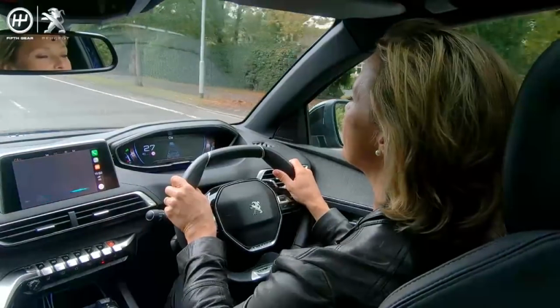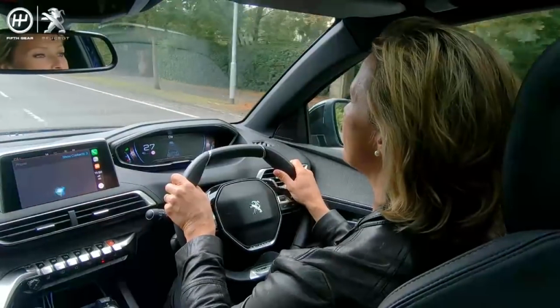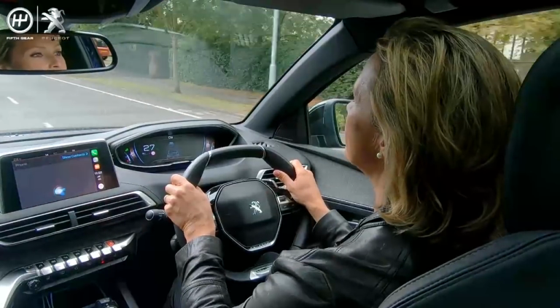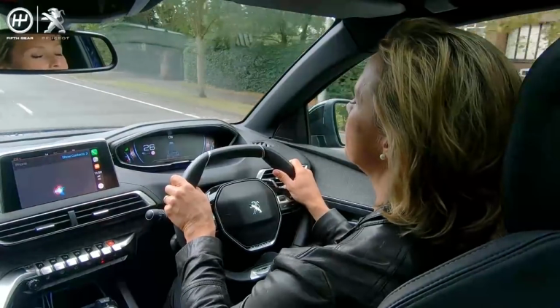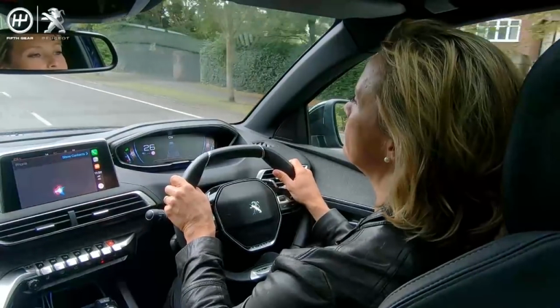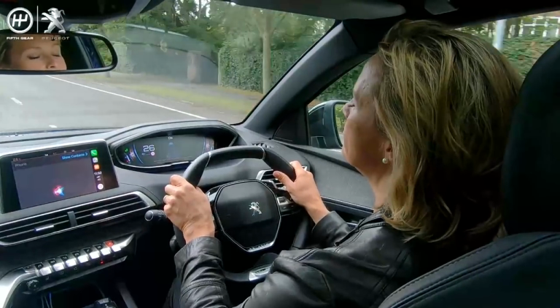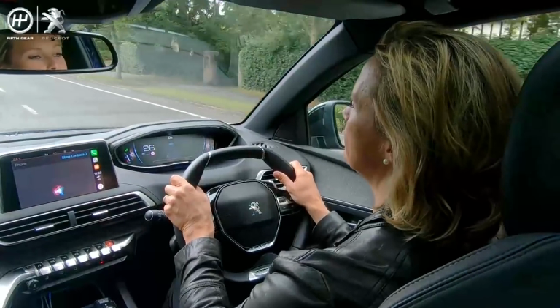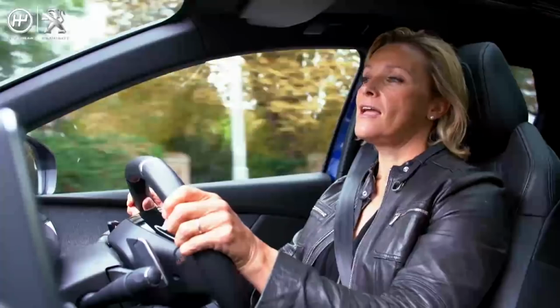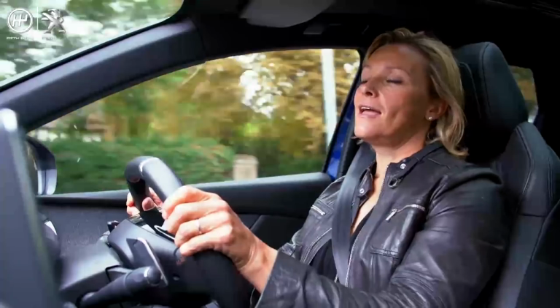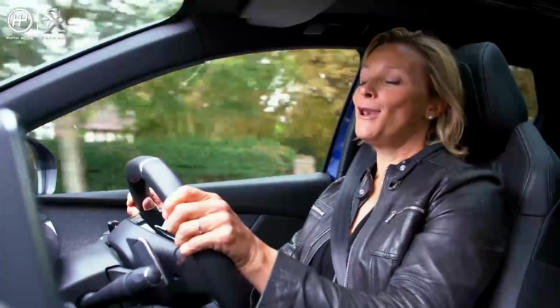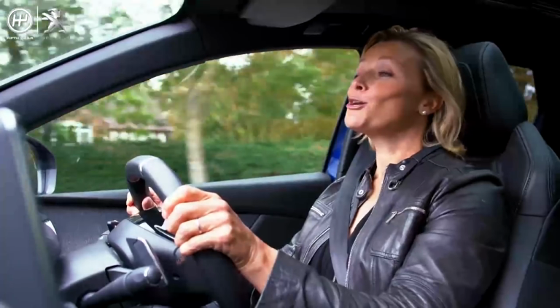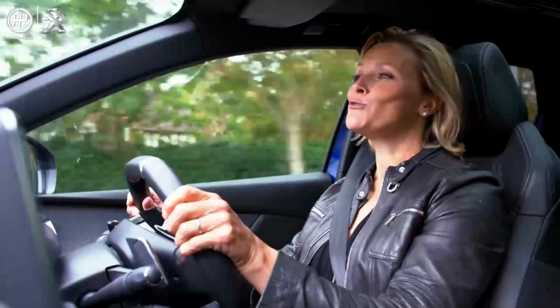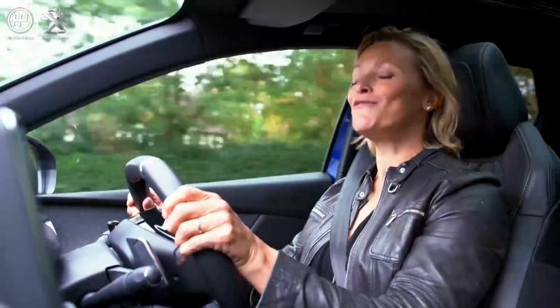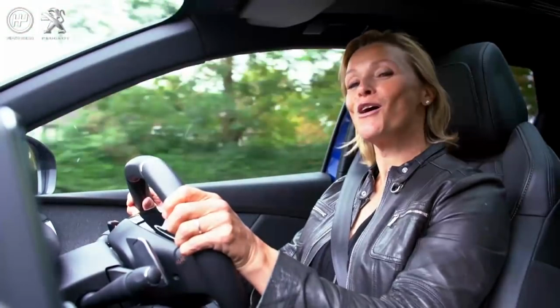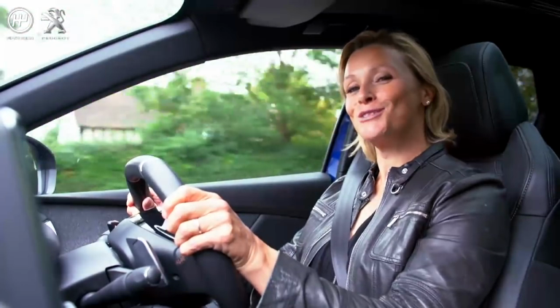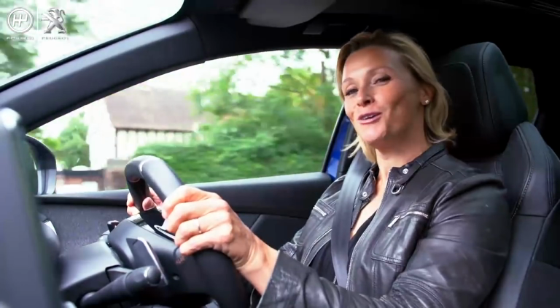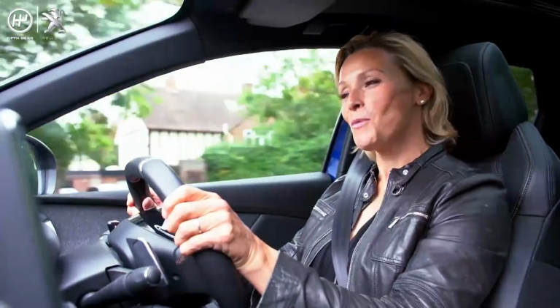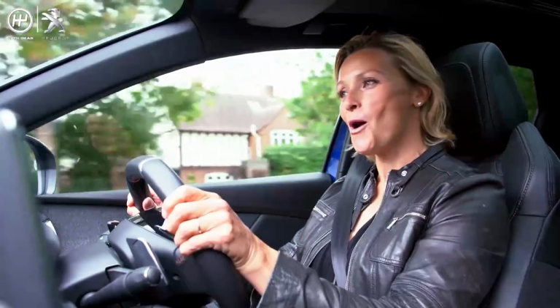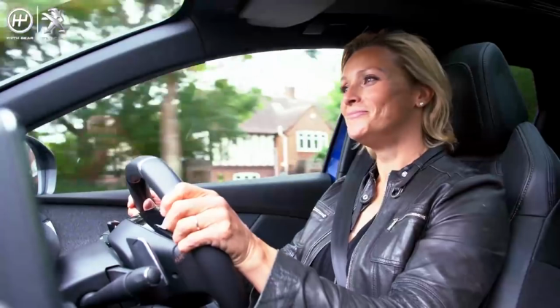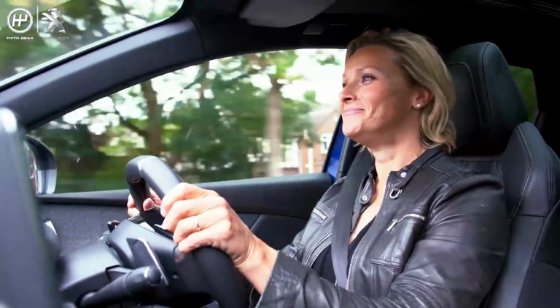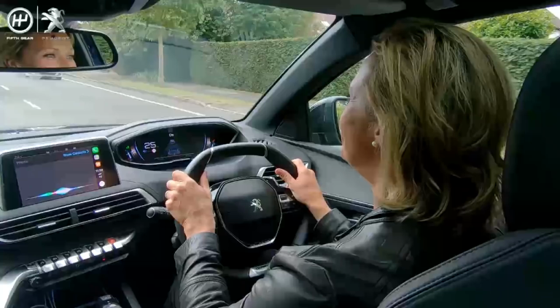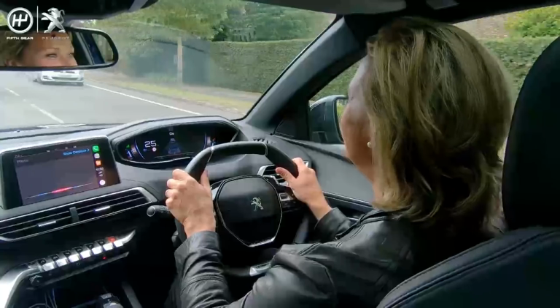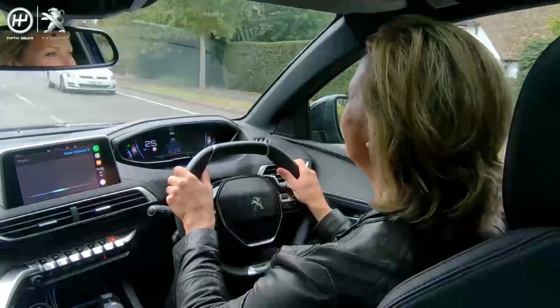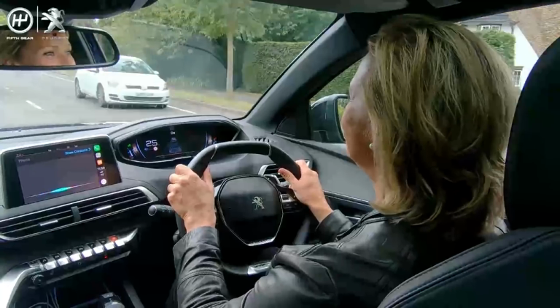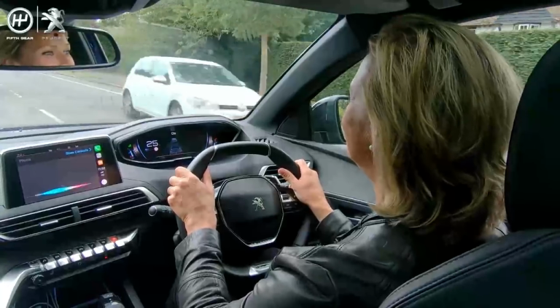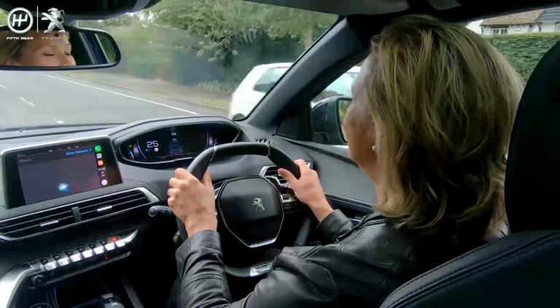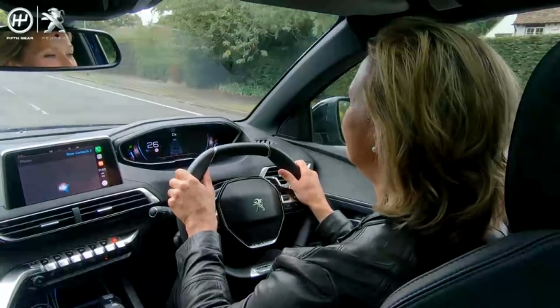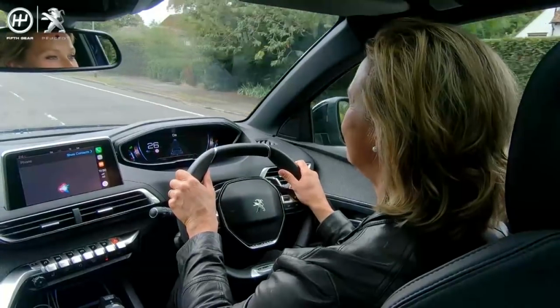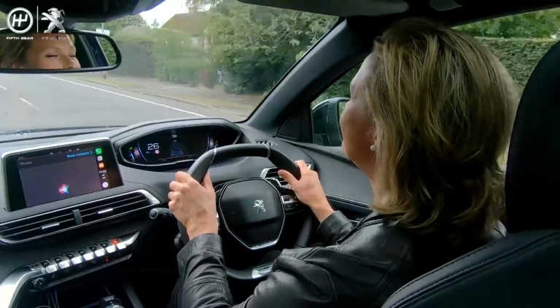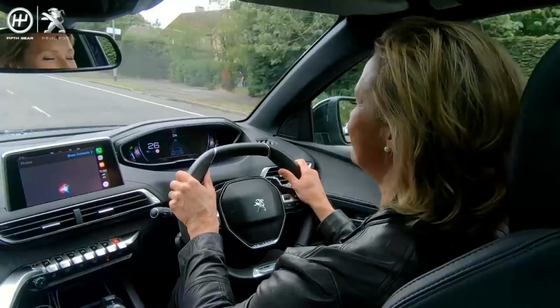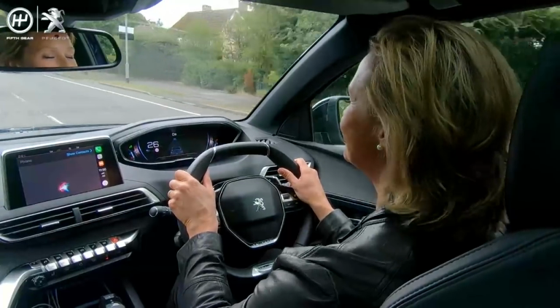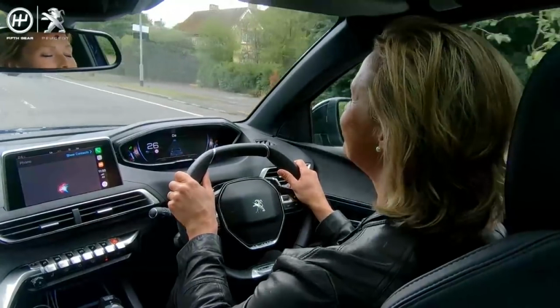Whom shall I call for you? Luxury 5 Star Spa. Calling Luxury 5 Star Spa.